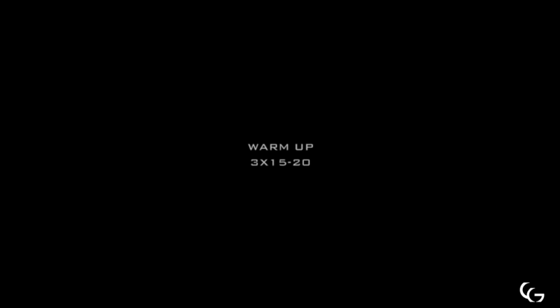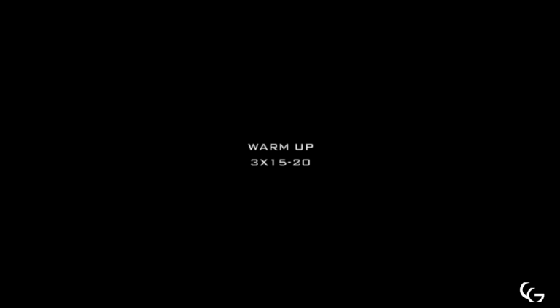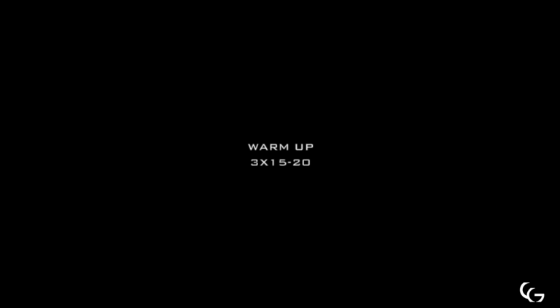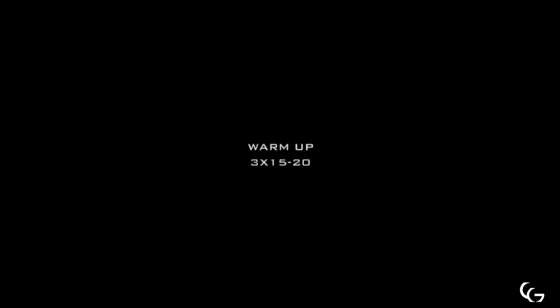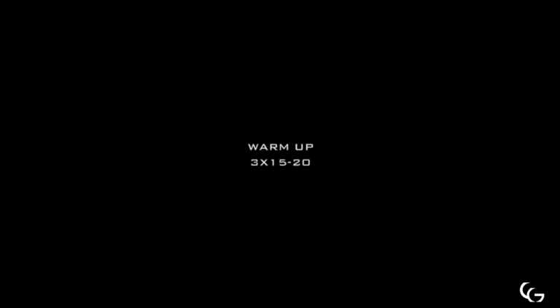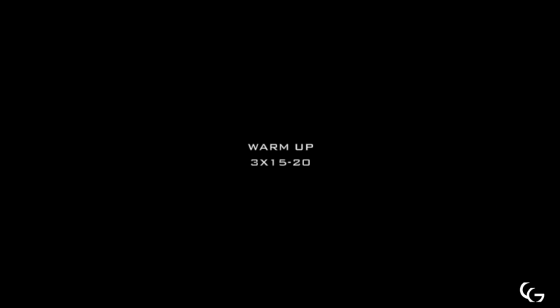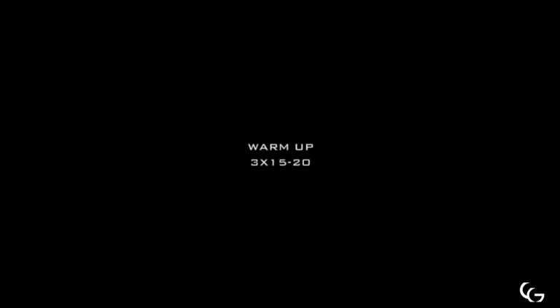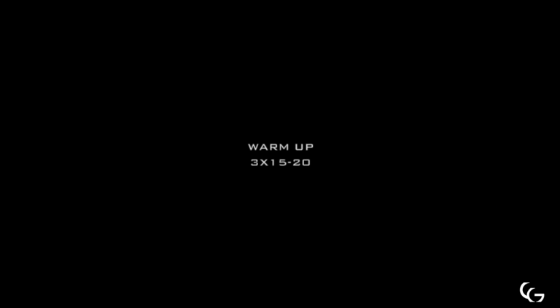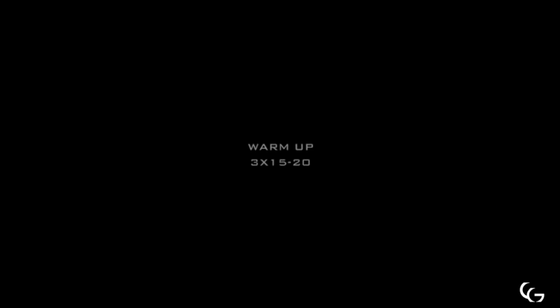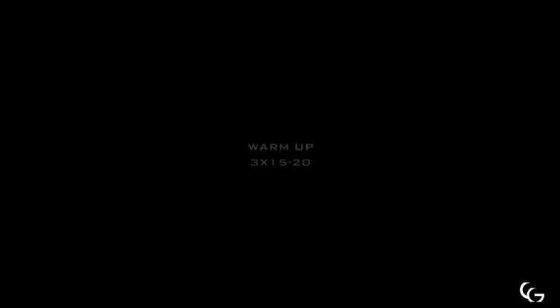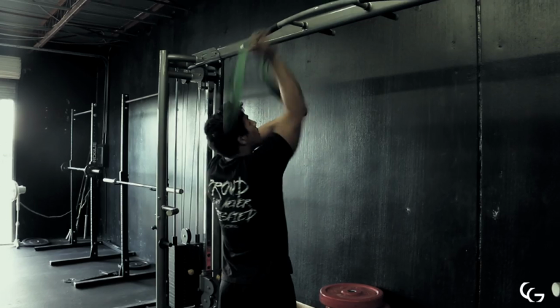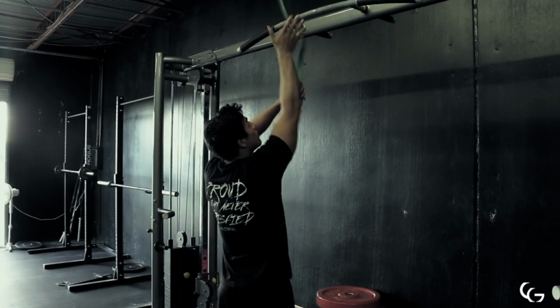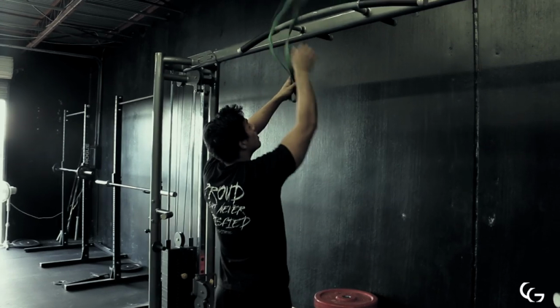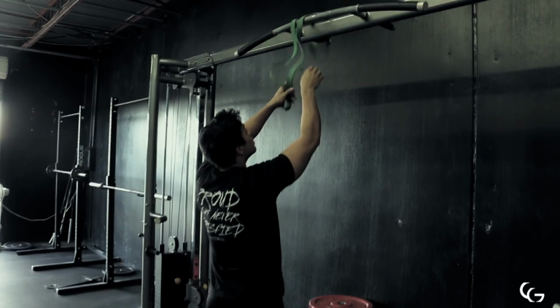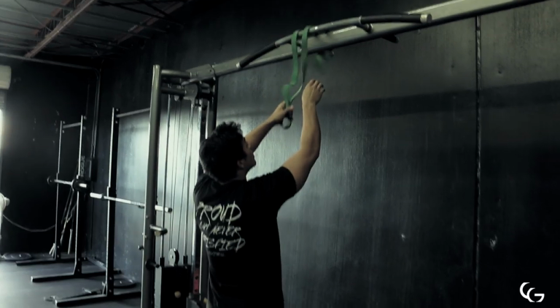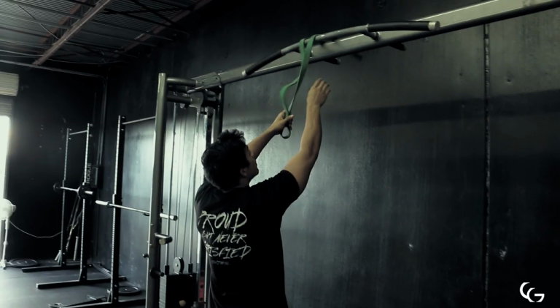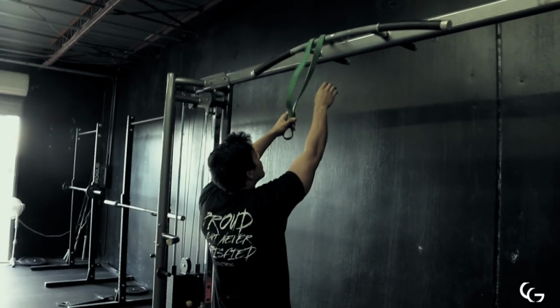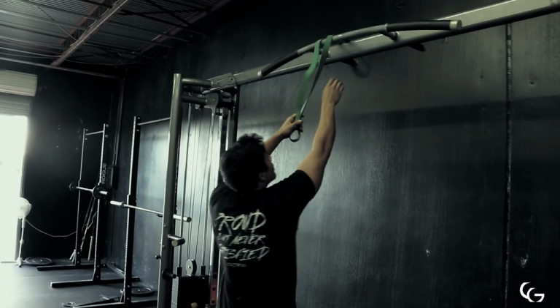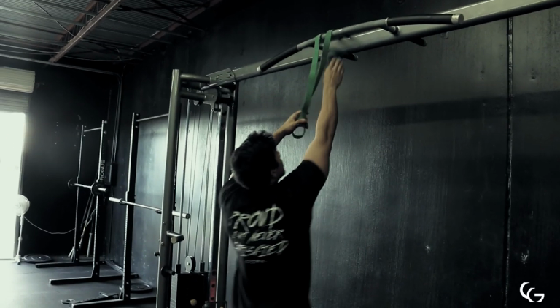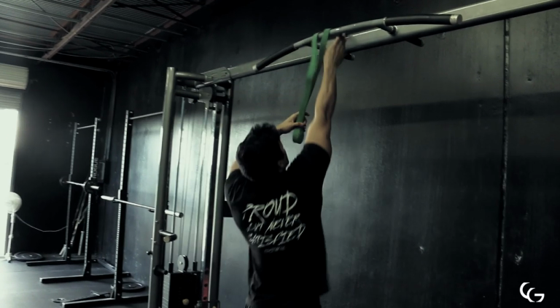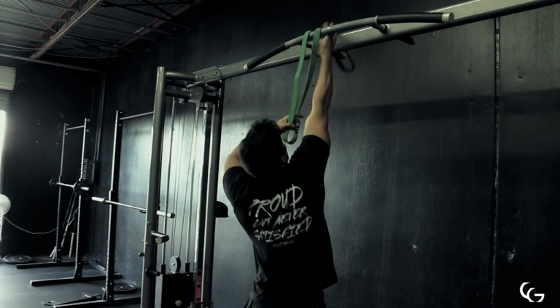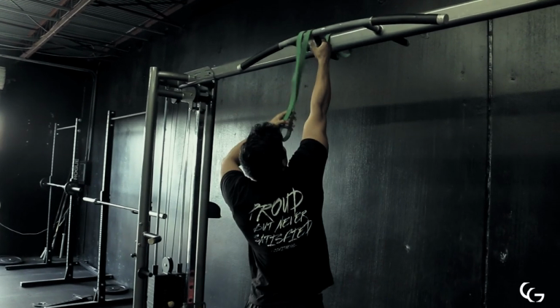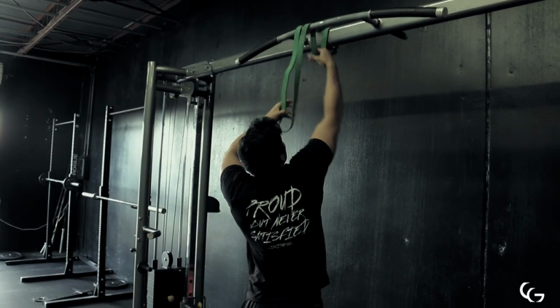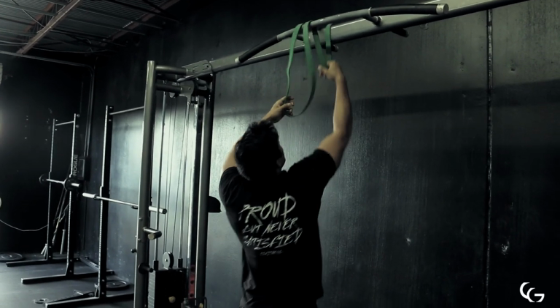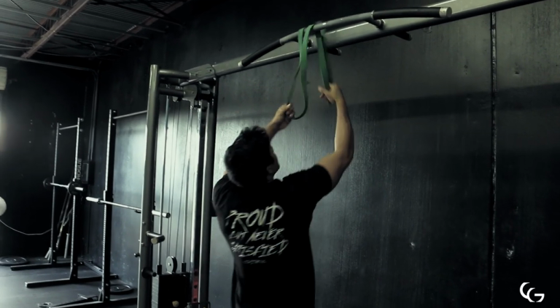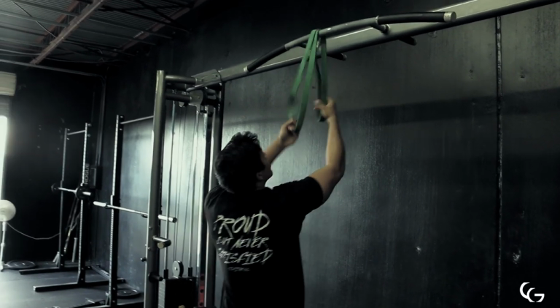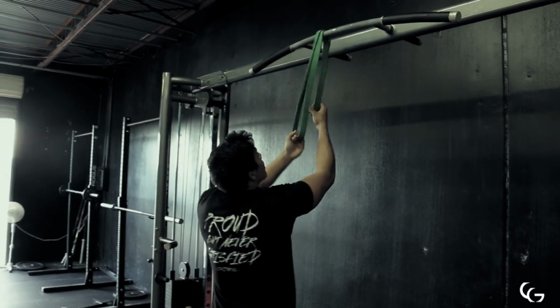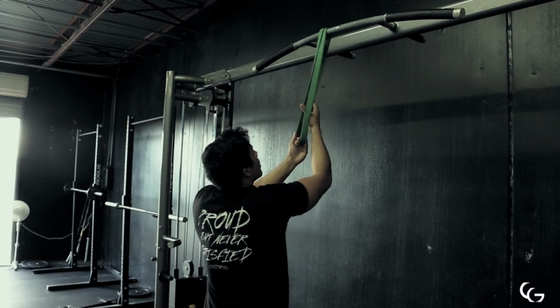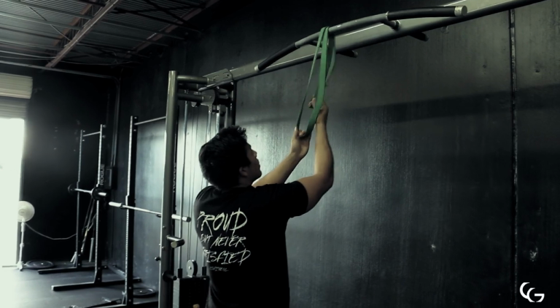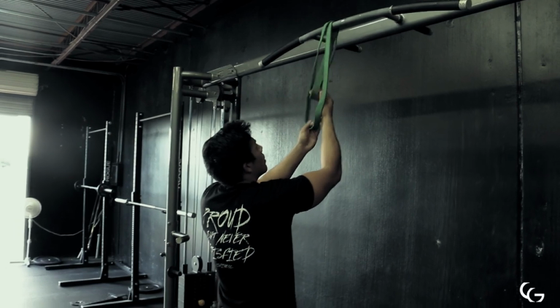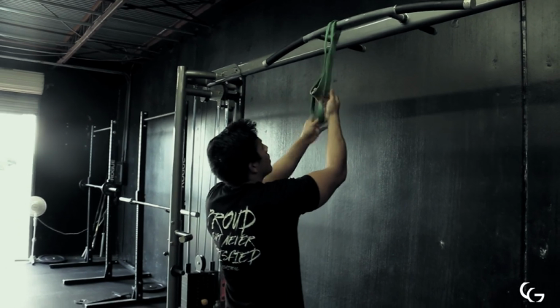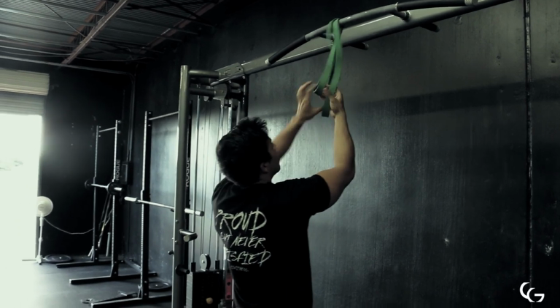Today I want to take you guys through a full back and bicep workout step-by-step and just really walk you guys through everything that I do.